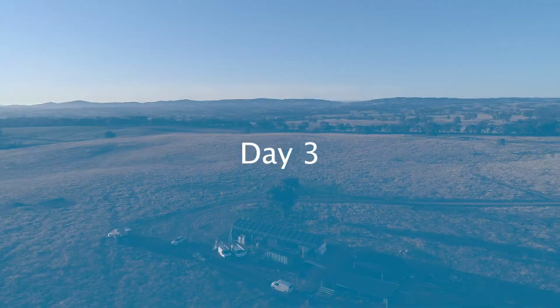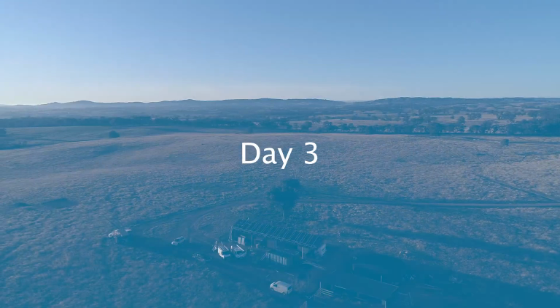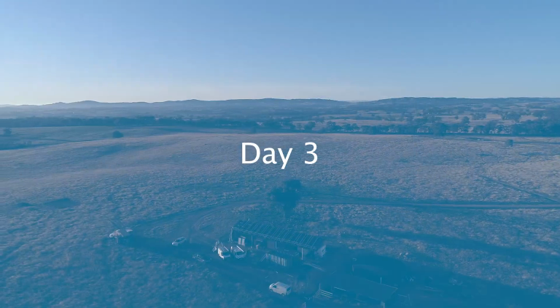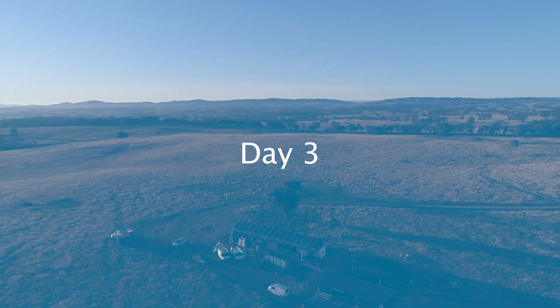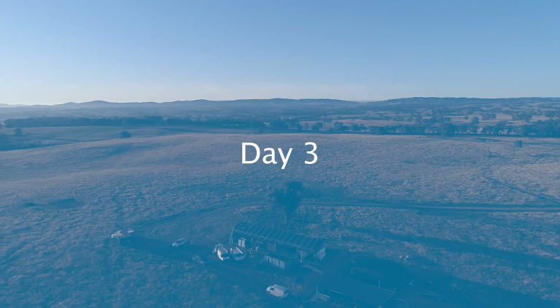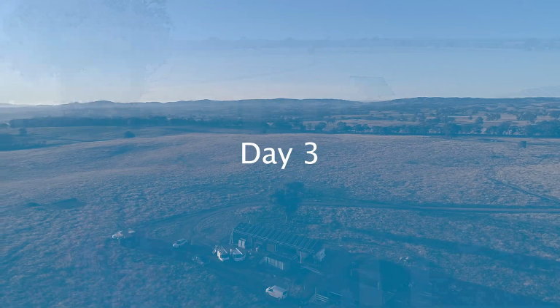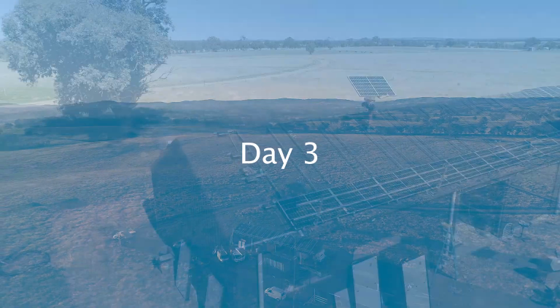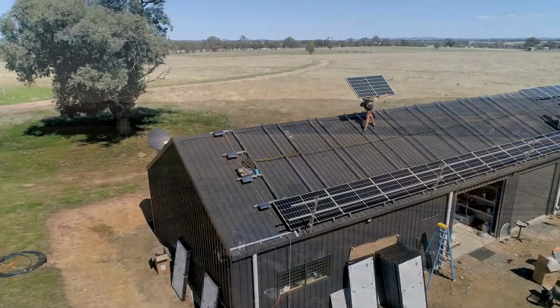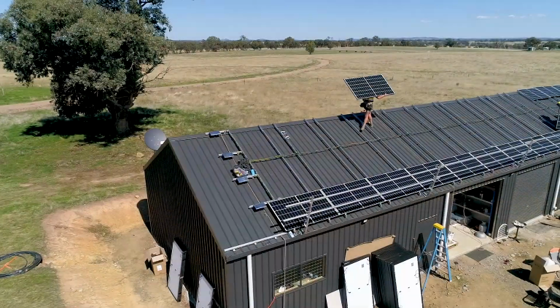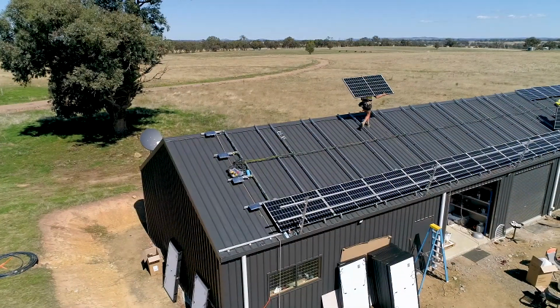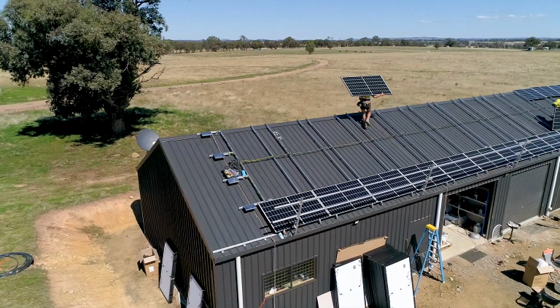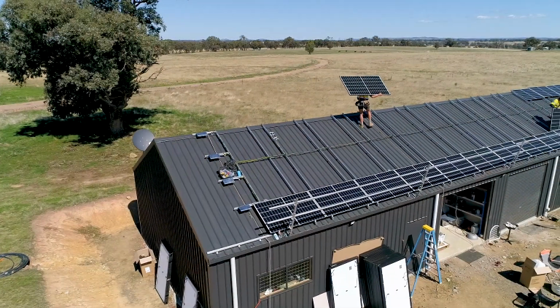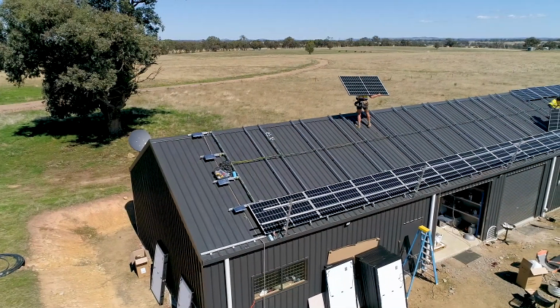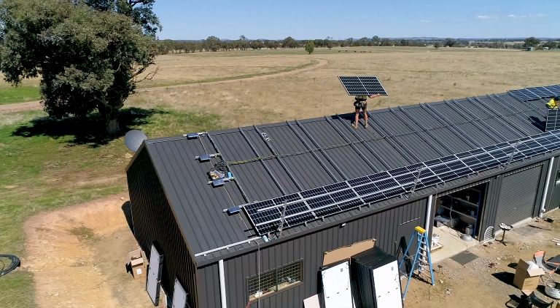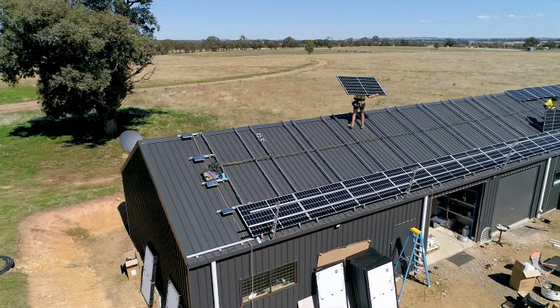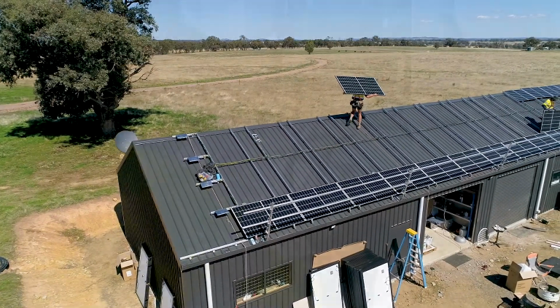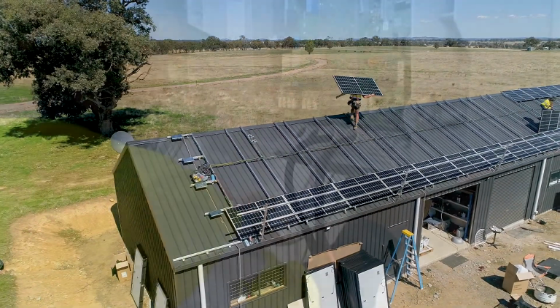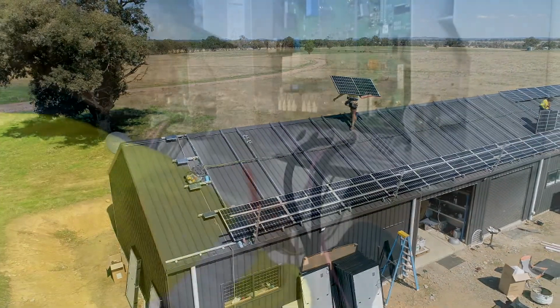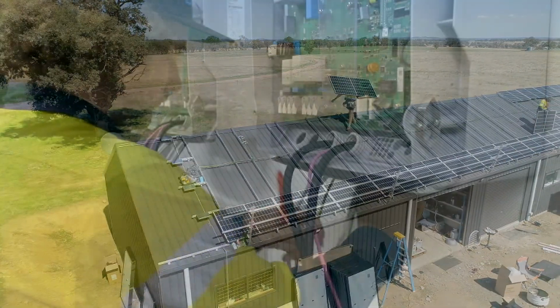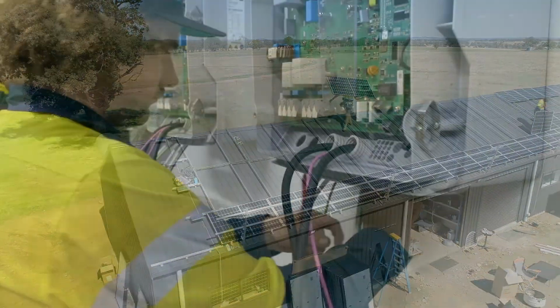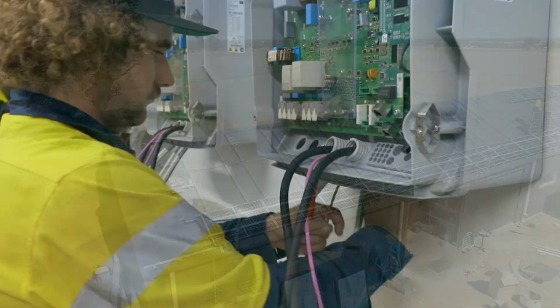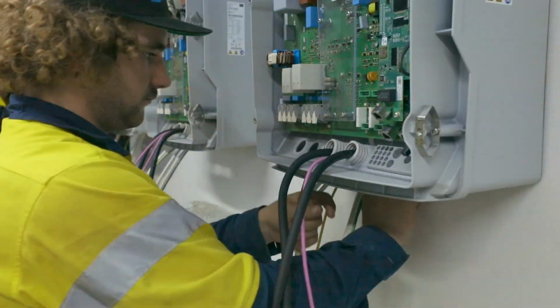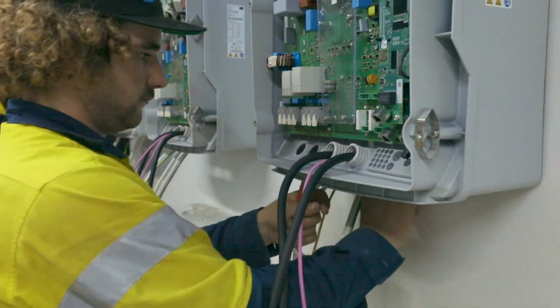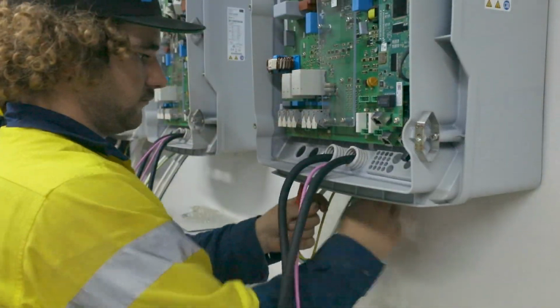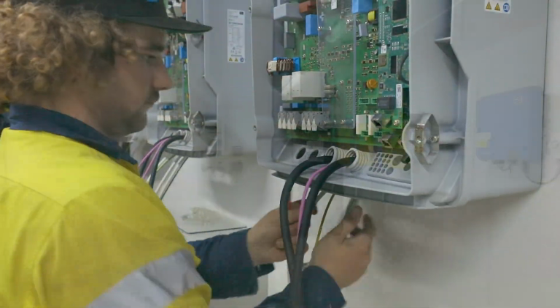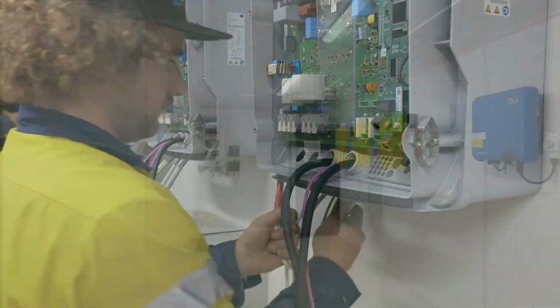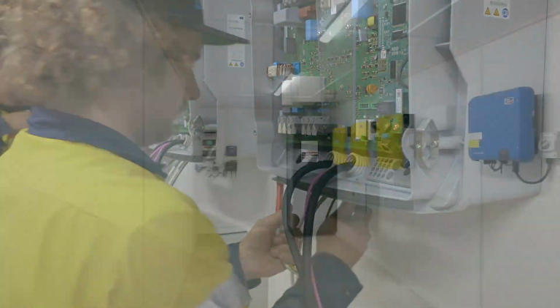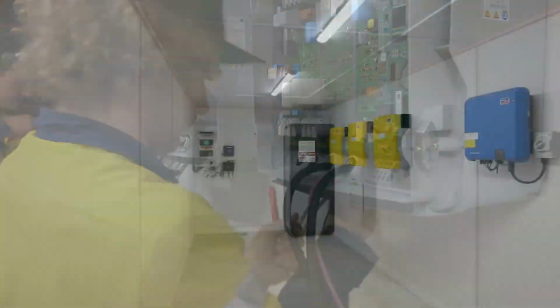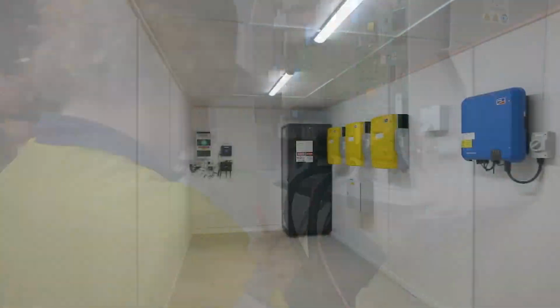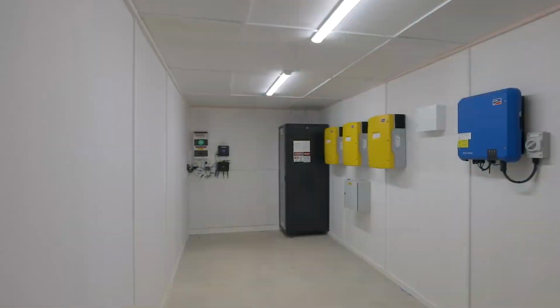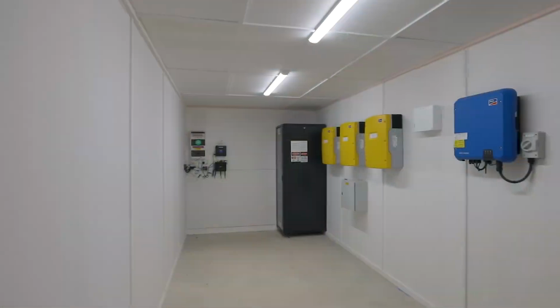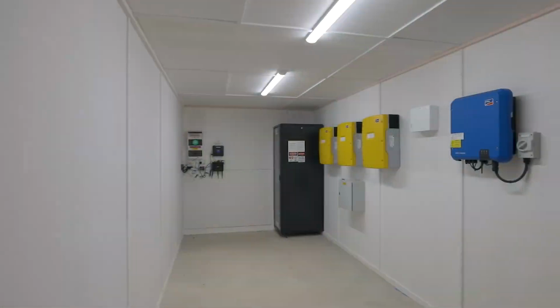Day three it's going to be installation of panels, the last bit of system fit-off, and system commissioning.